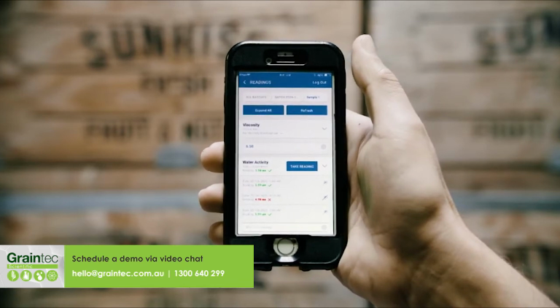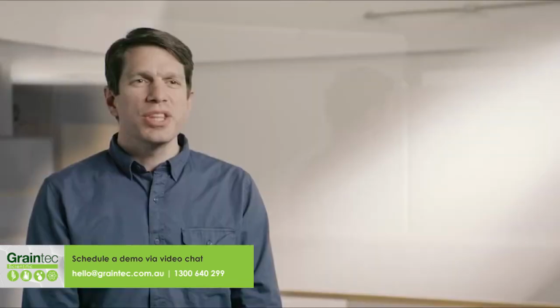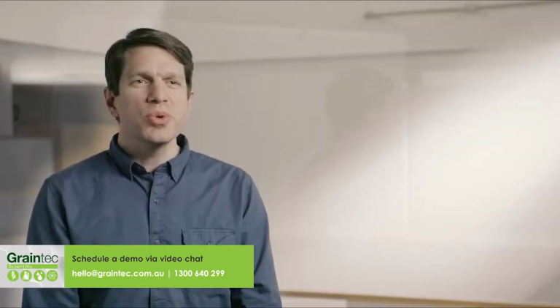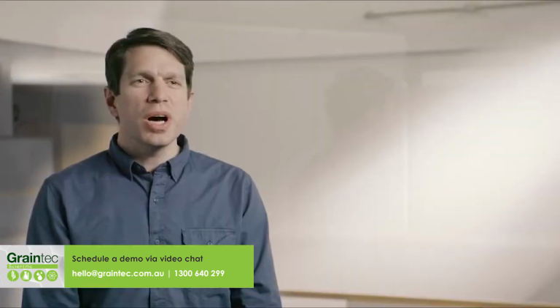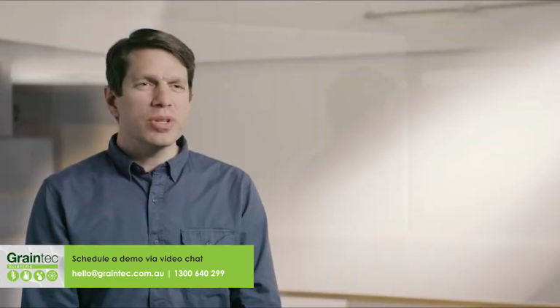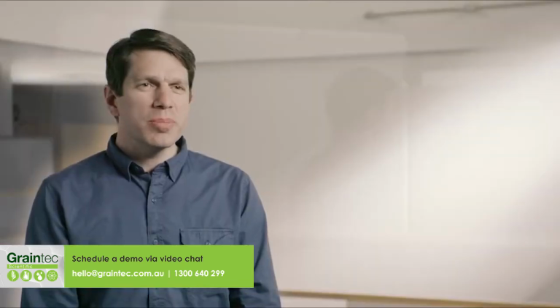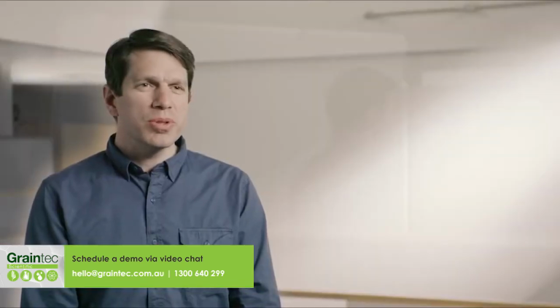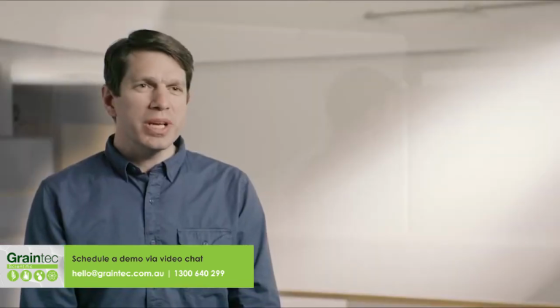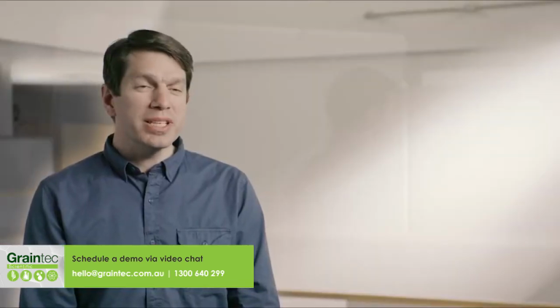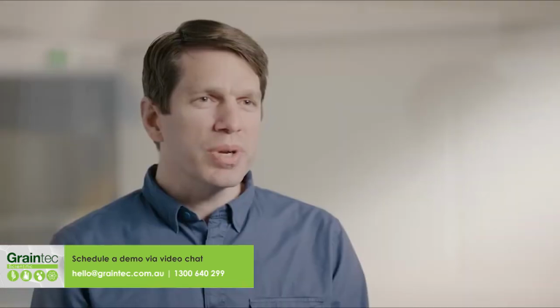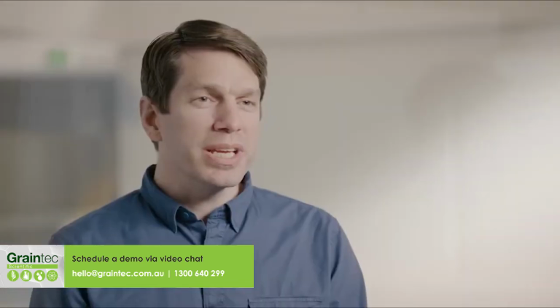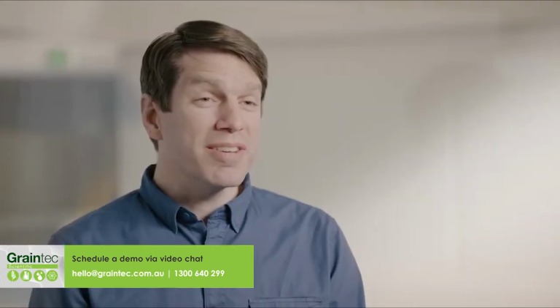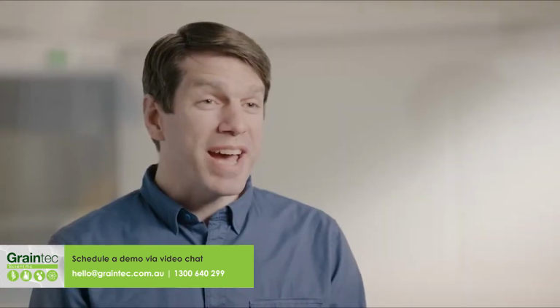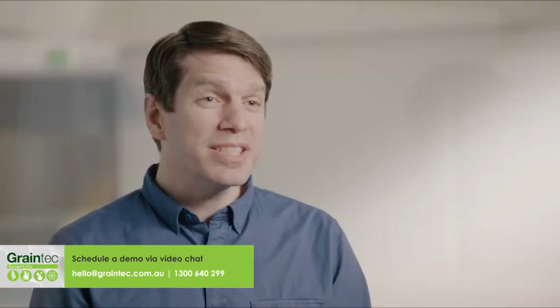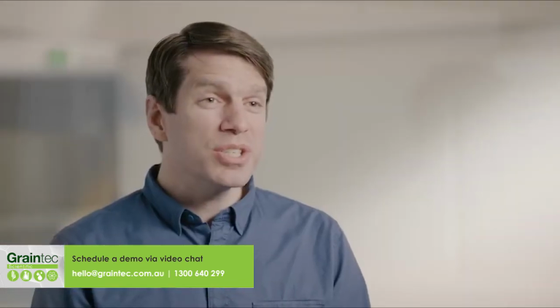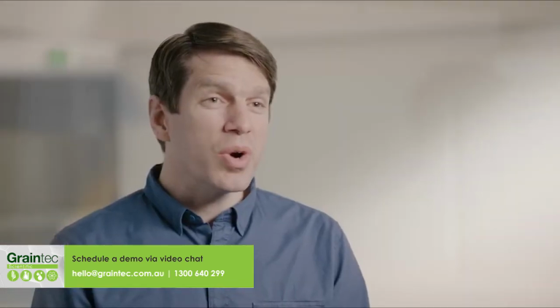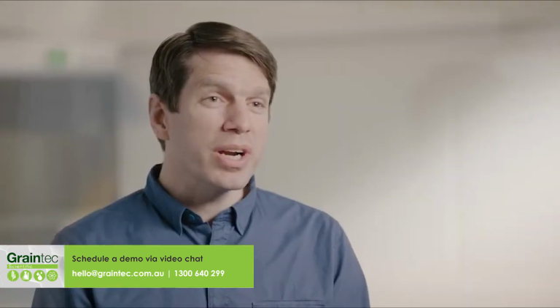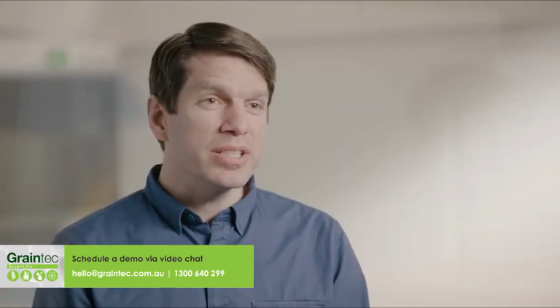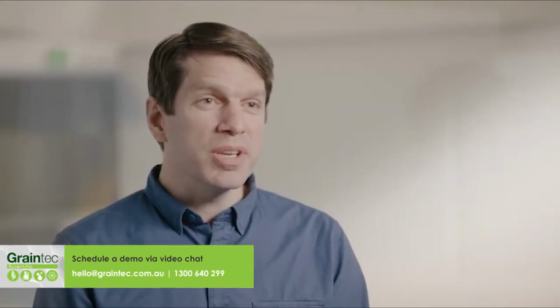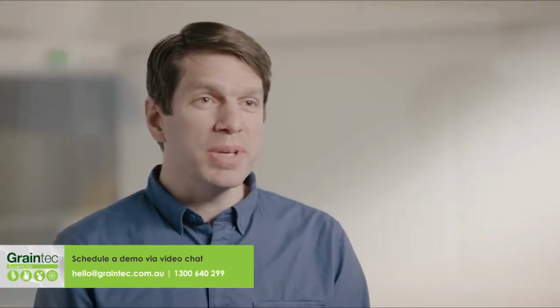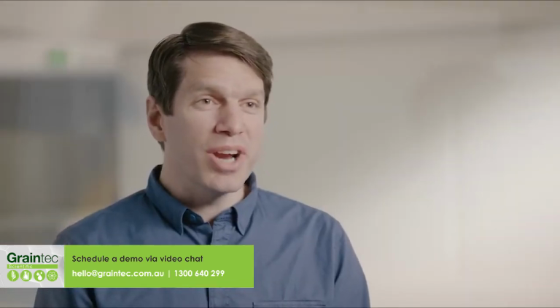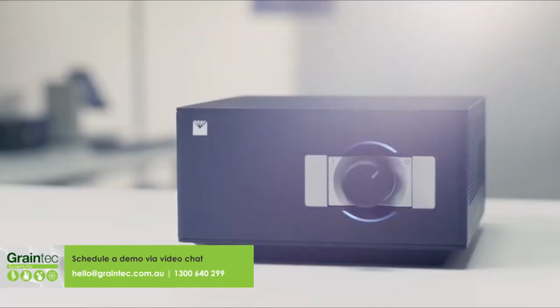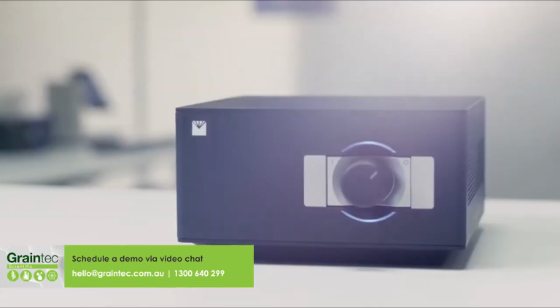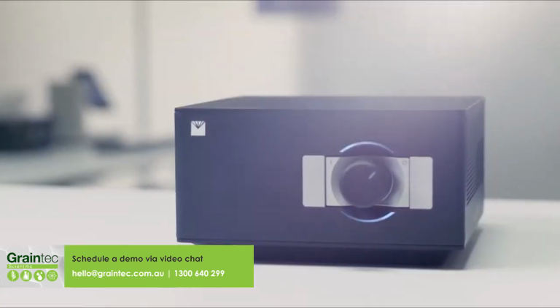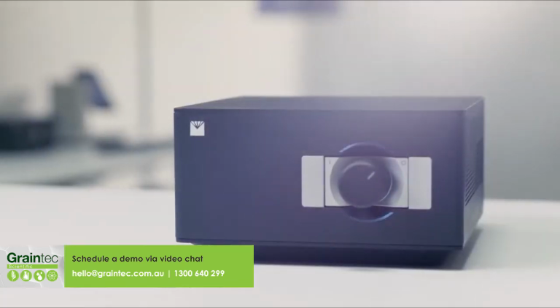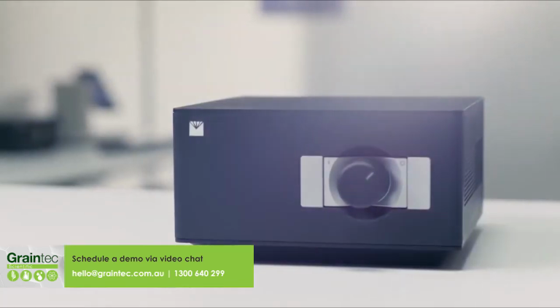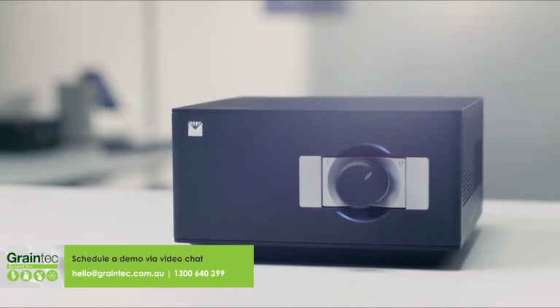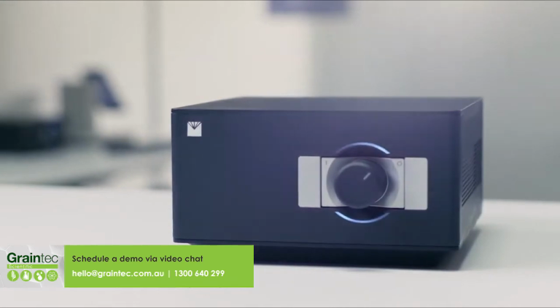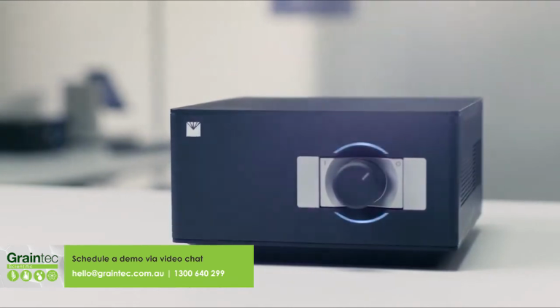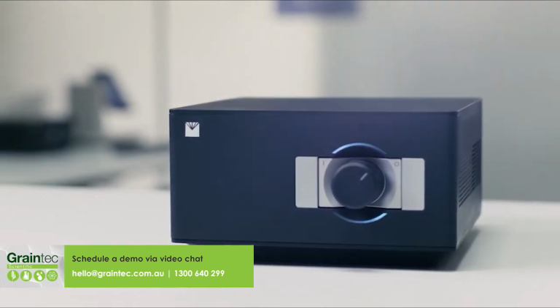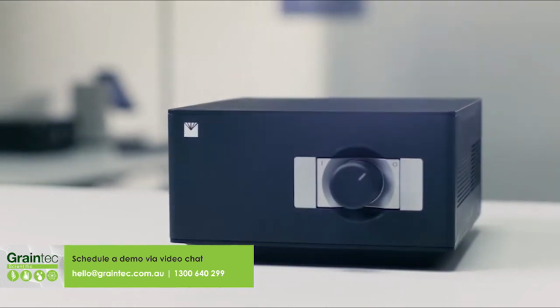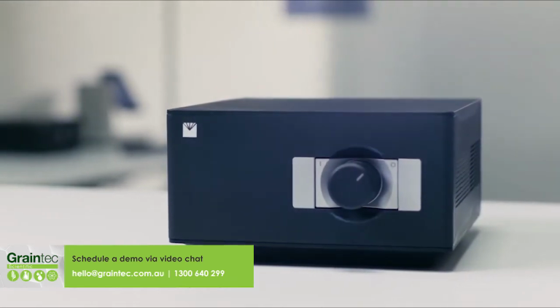The new Aqualab 3 is not only the fastest water activity meter ever — it accelerates everything.